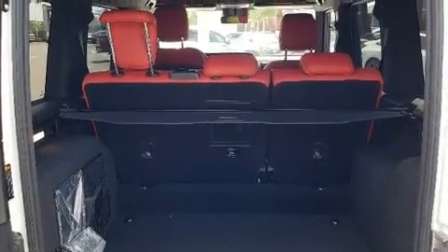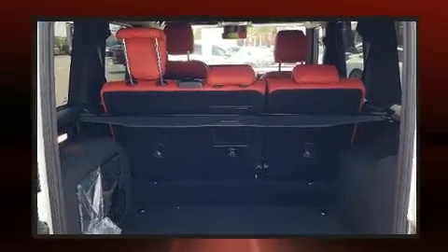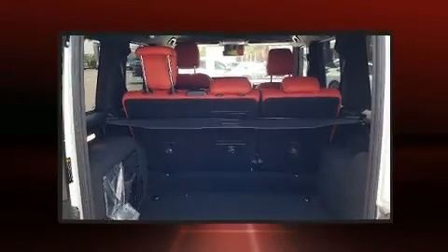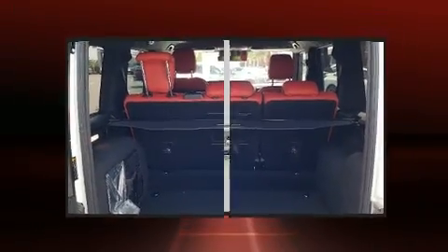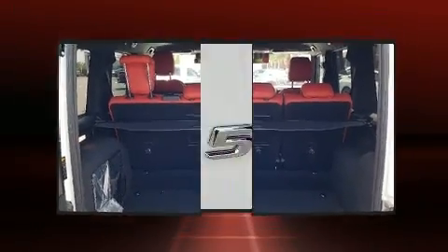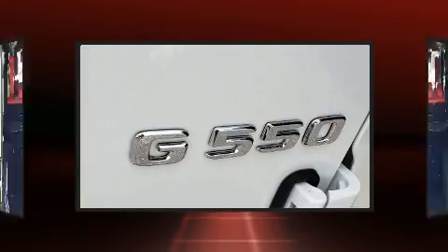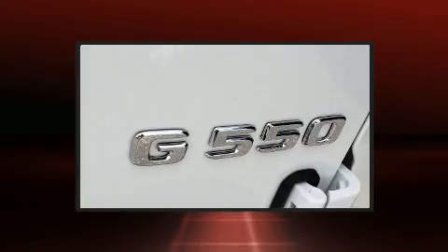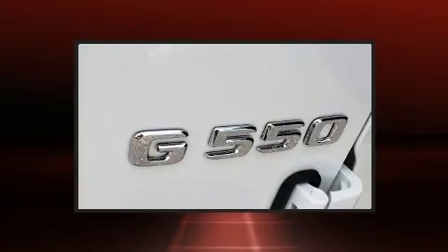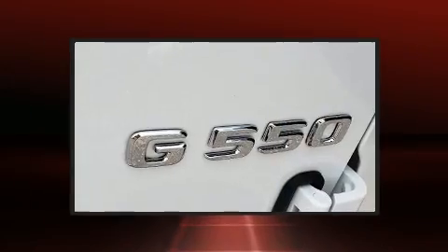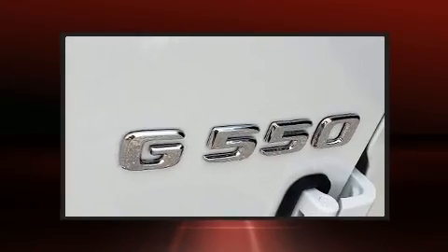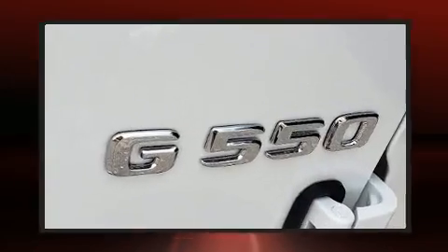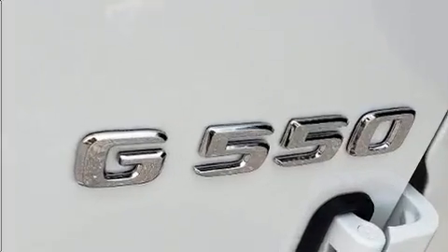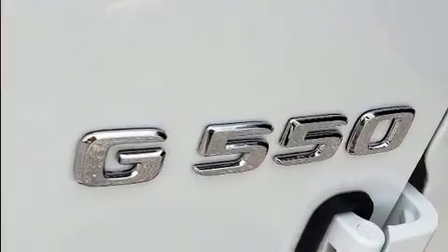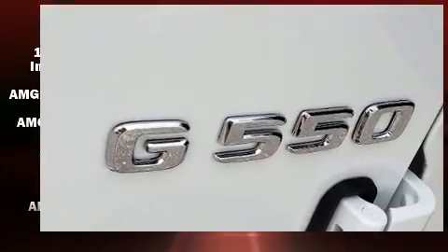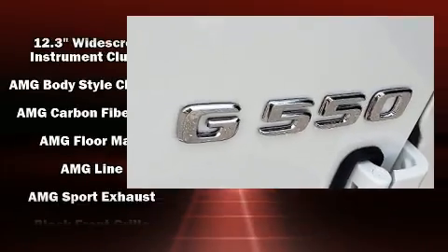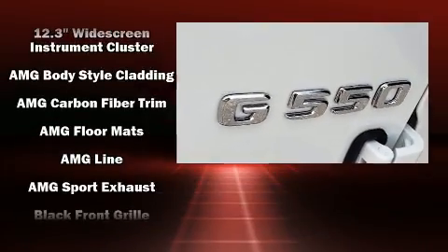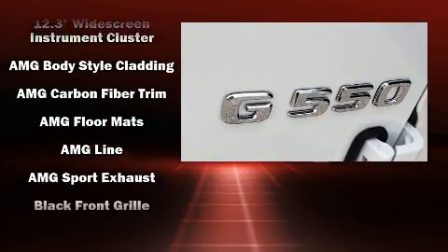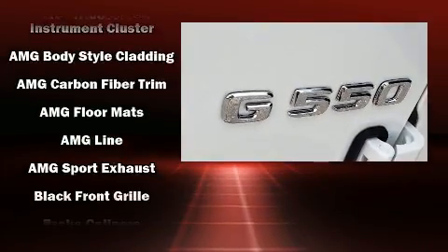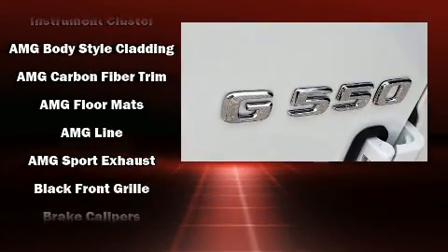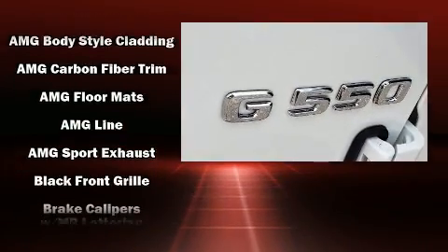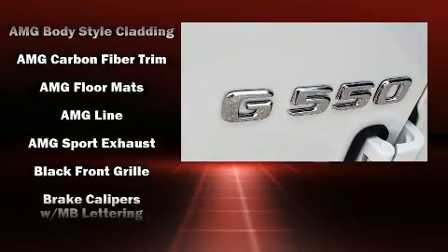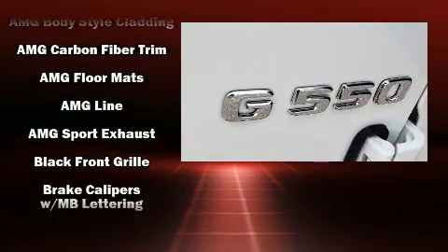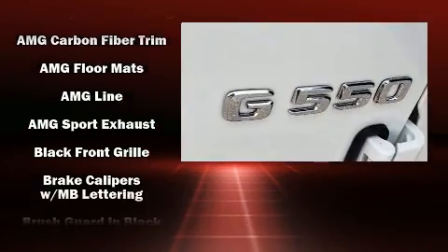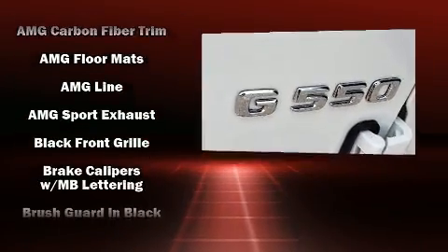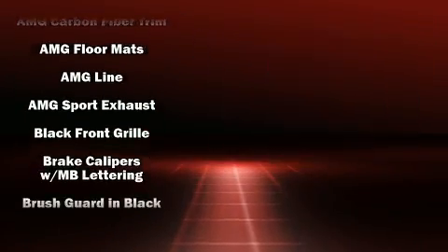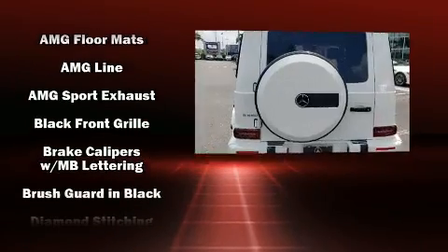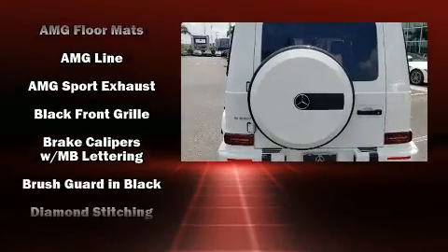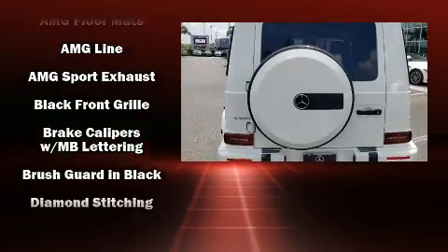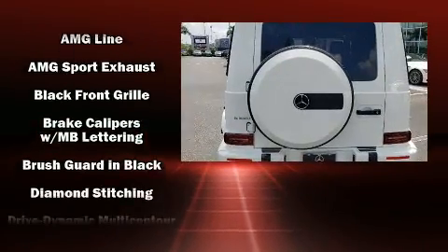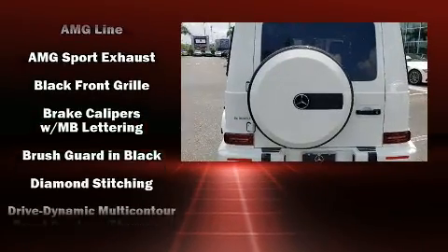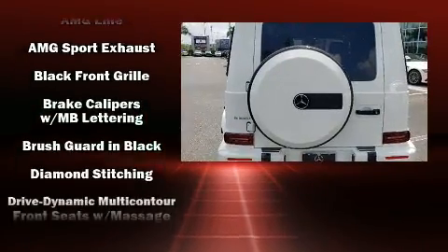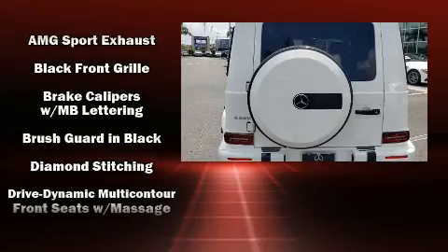Audio features include an AM-FM radio and 16 speakers, yielding a symphony-like audio experience.